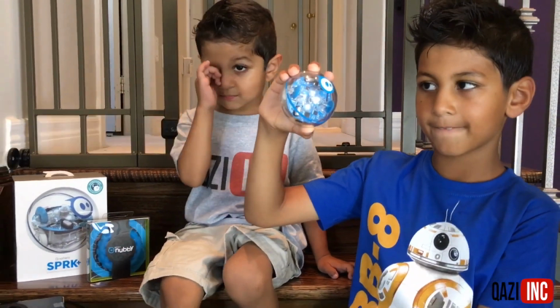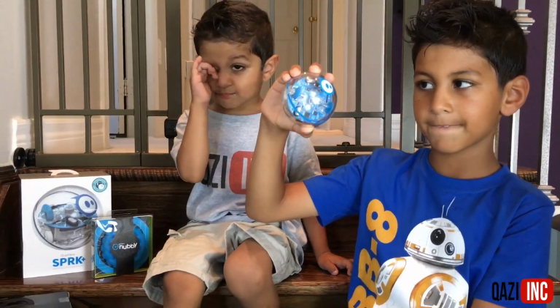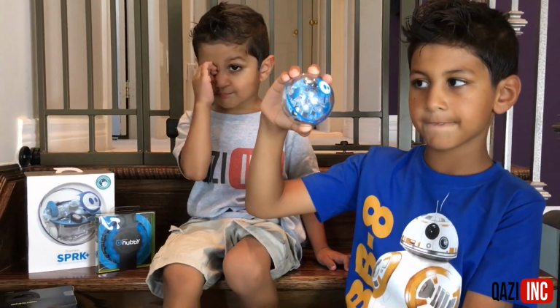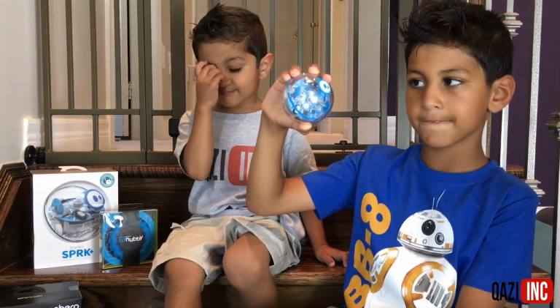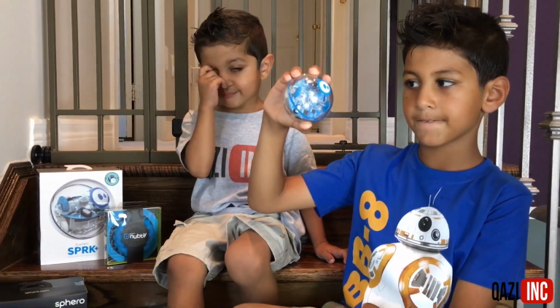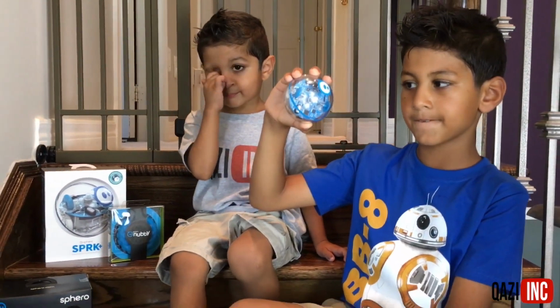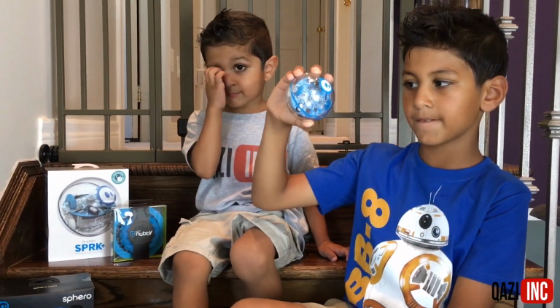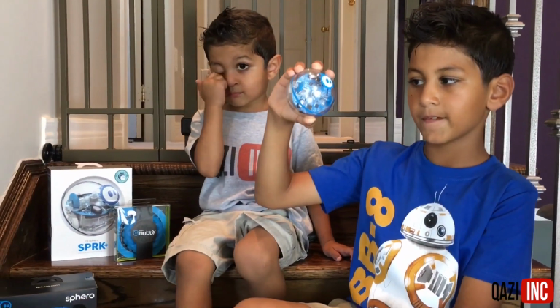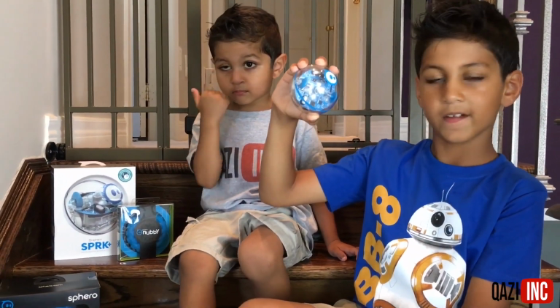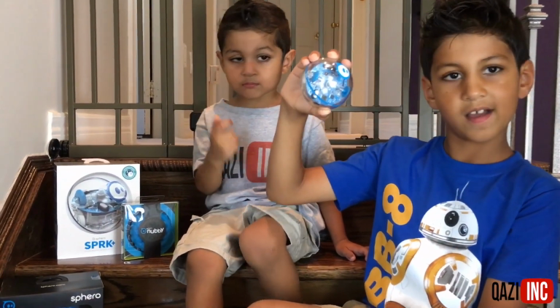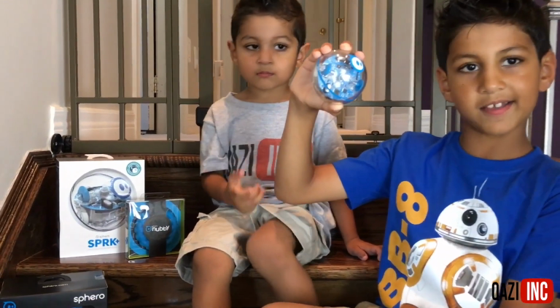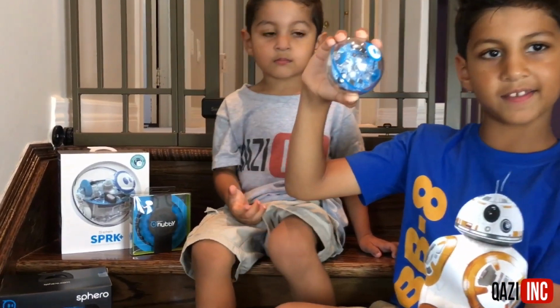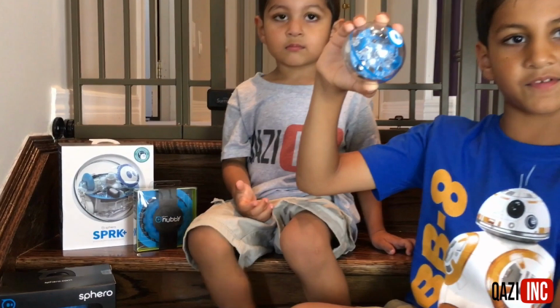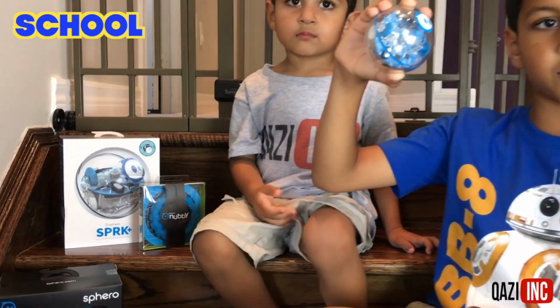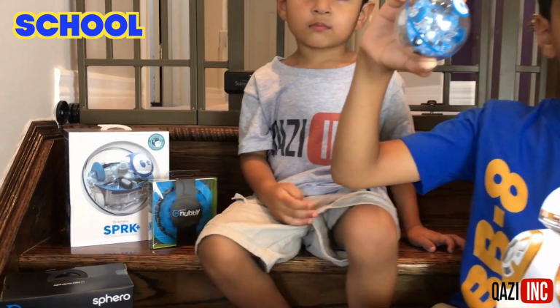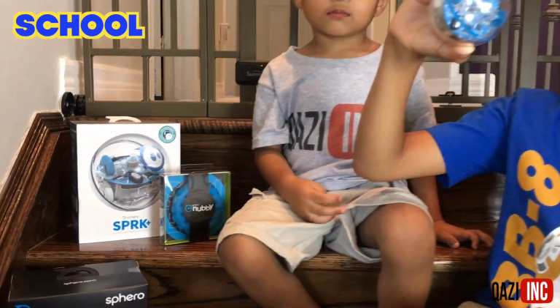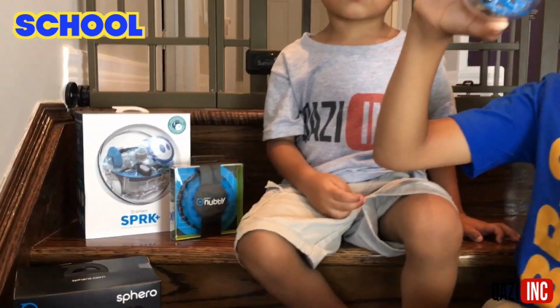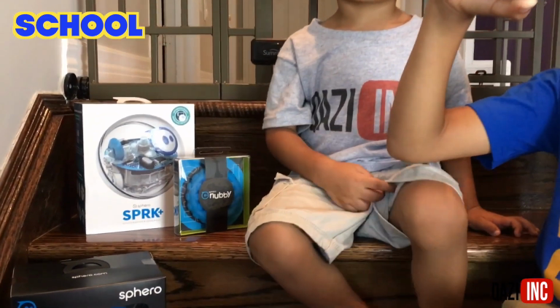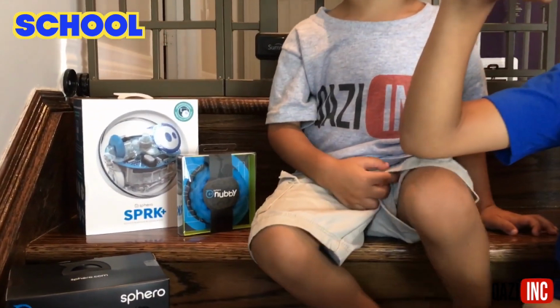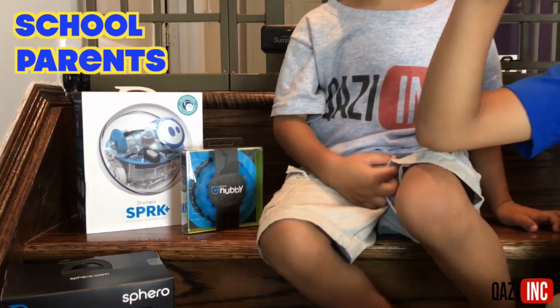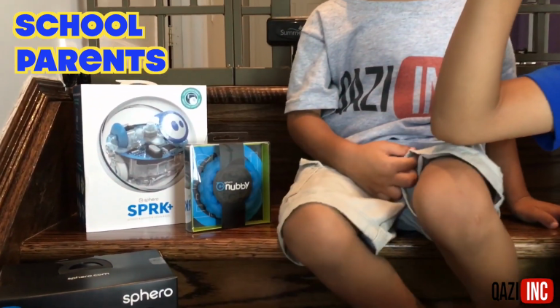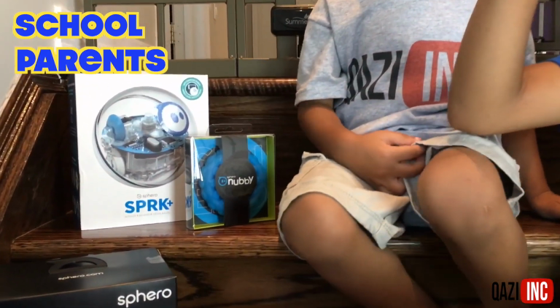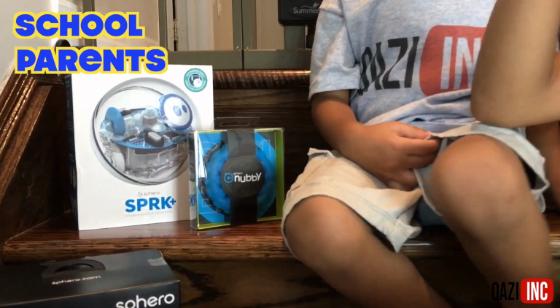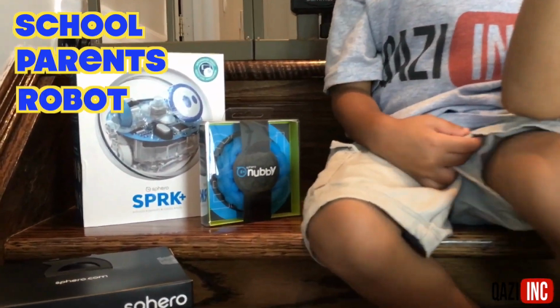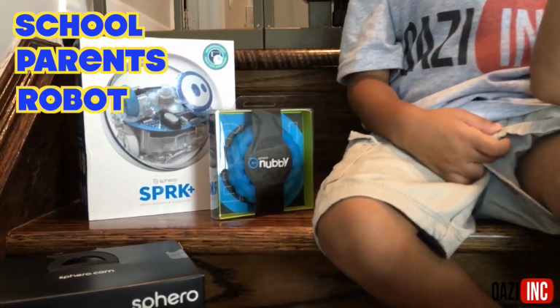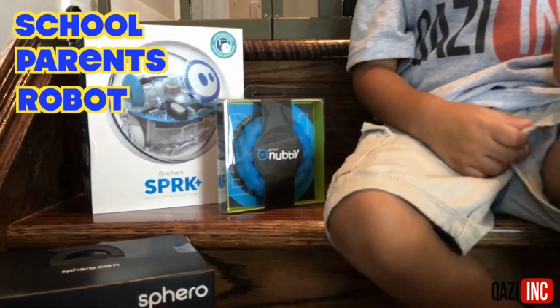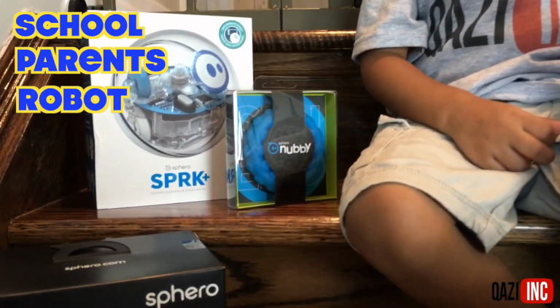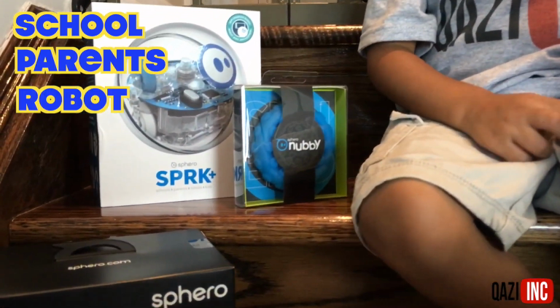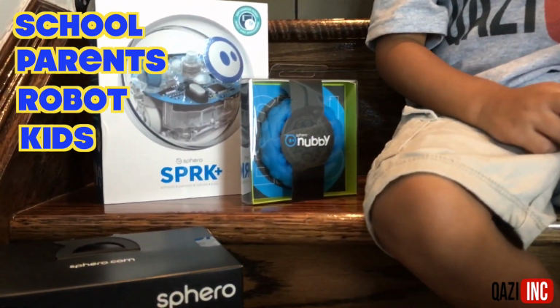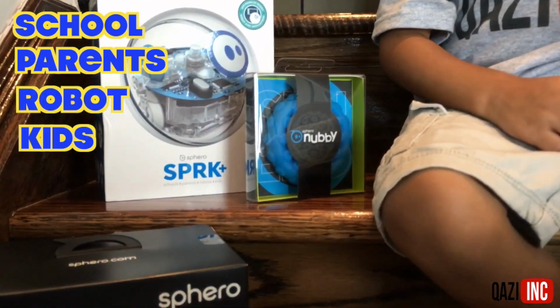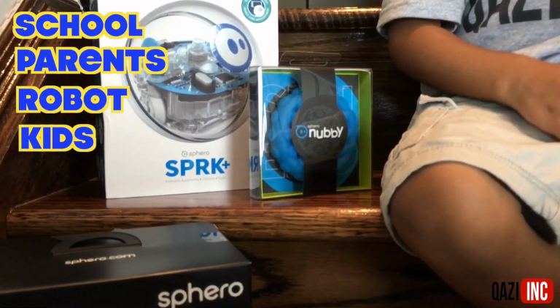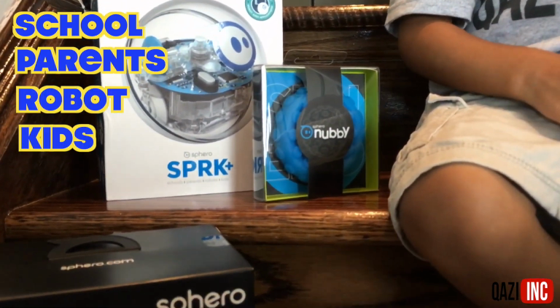What does Spark stand for? S is for school, P is for parents, R is for robot, K is for kids.